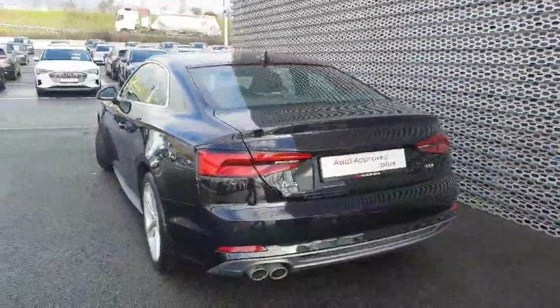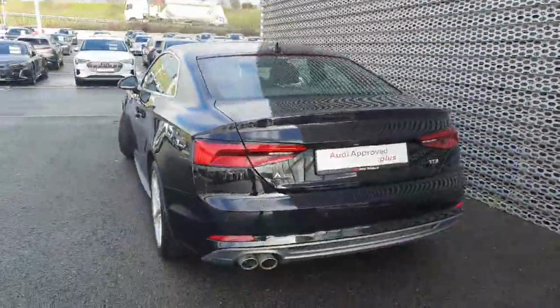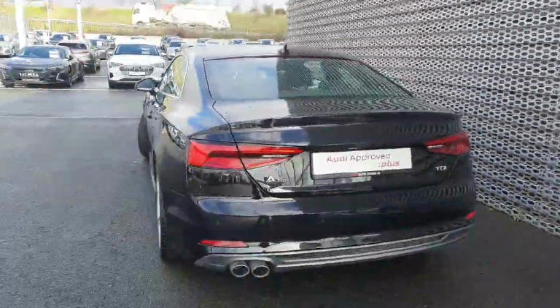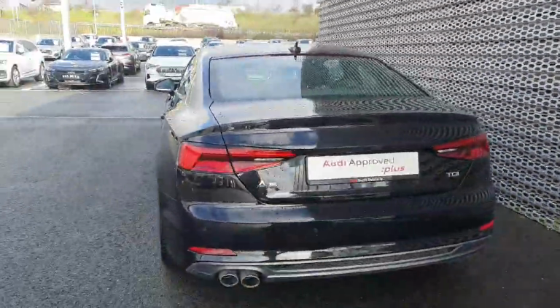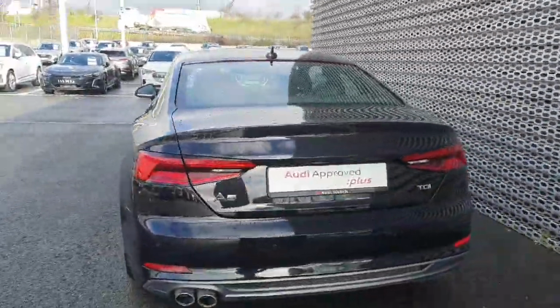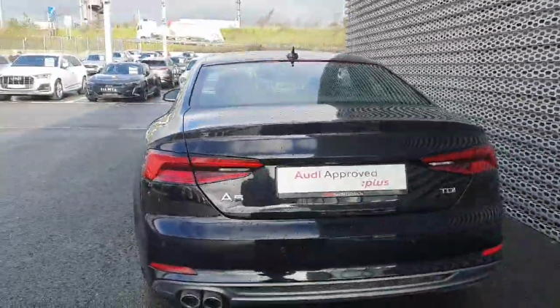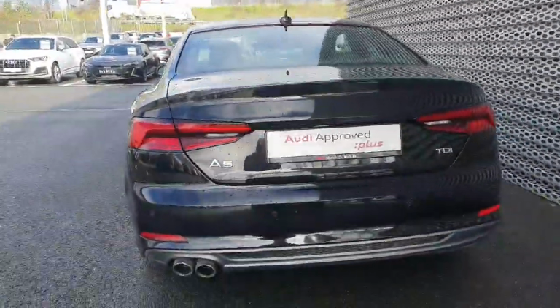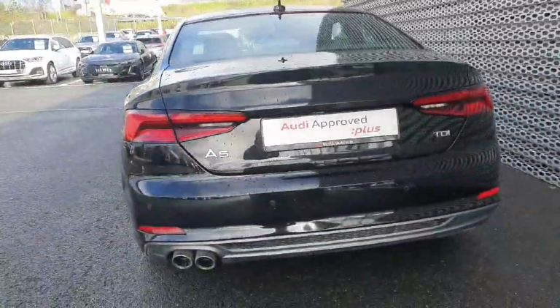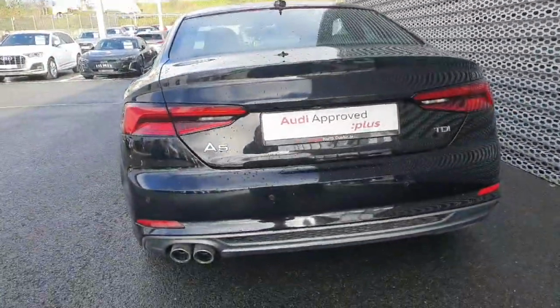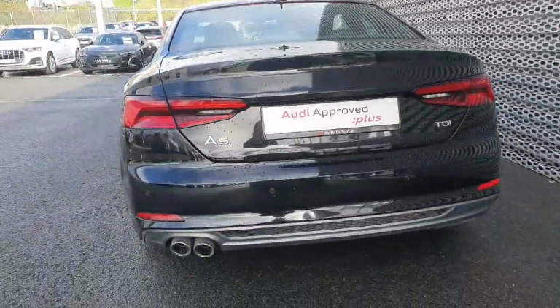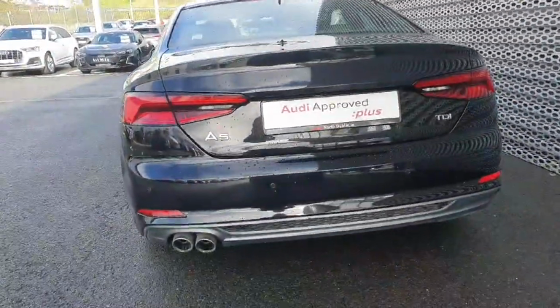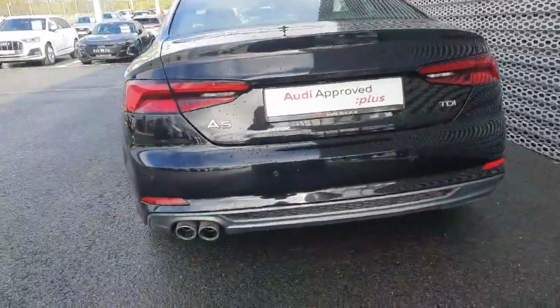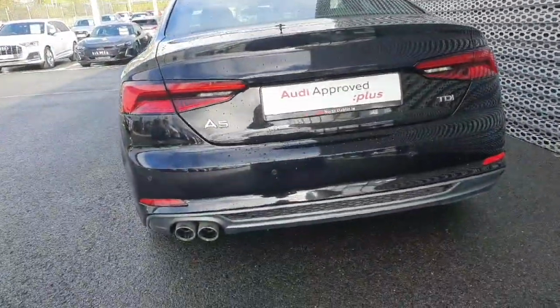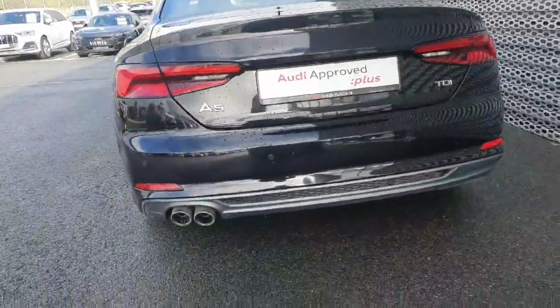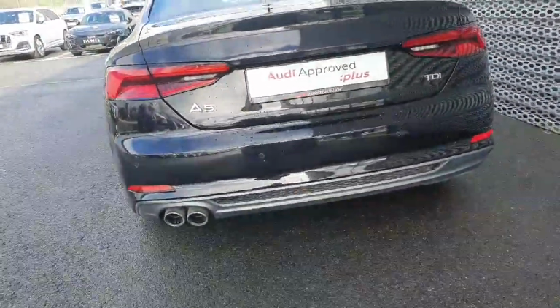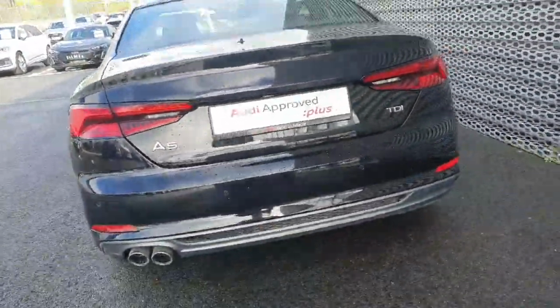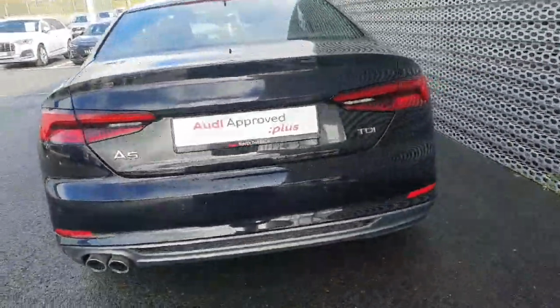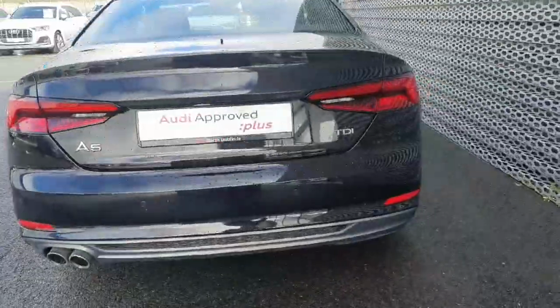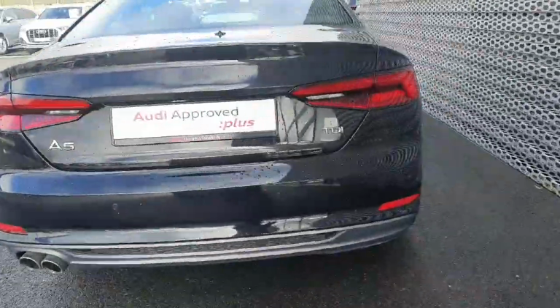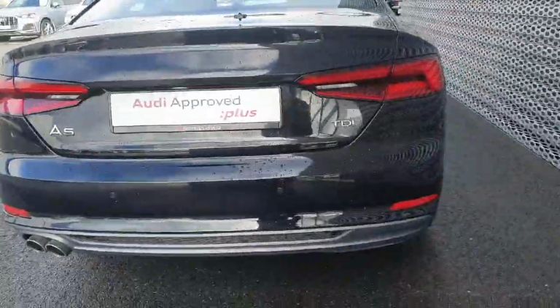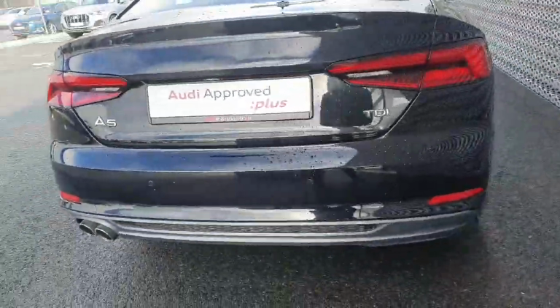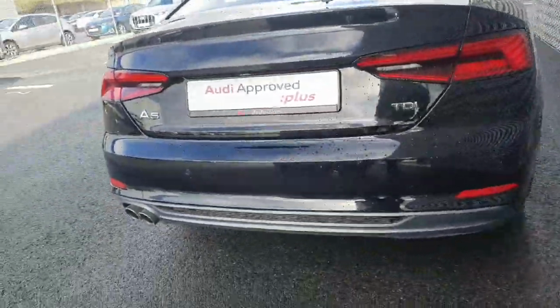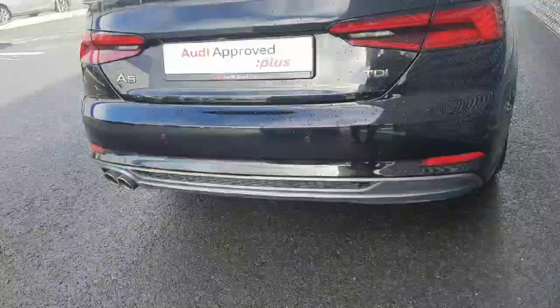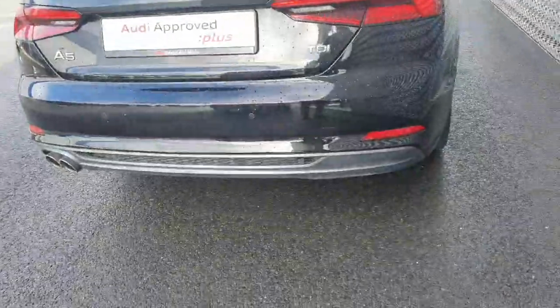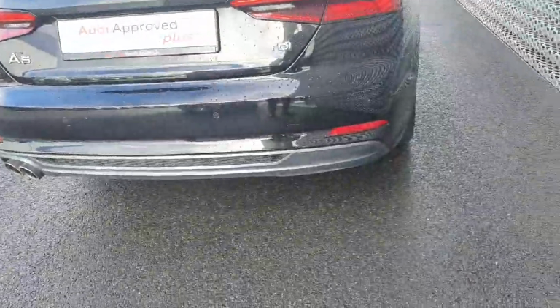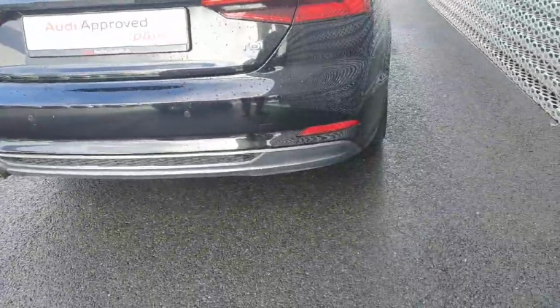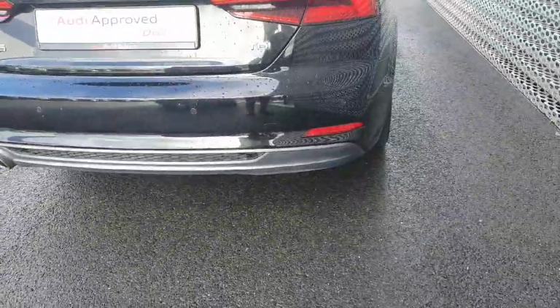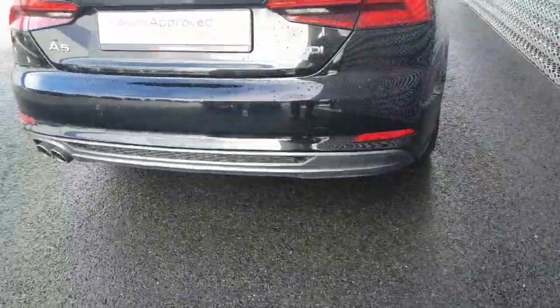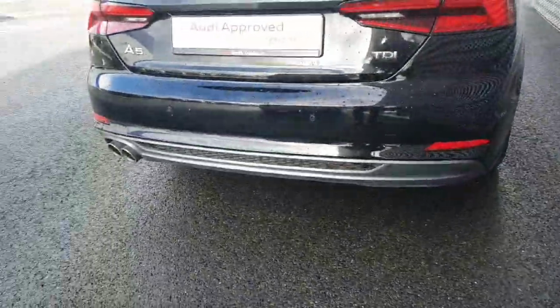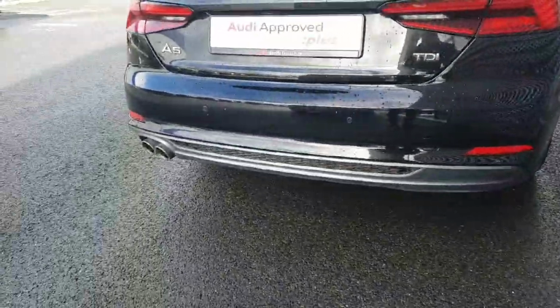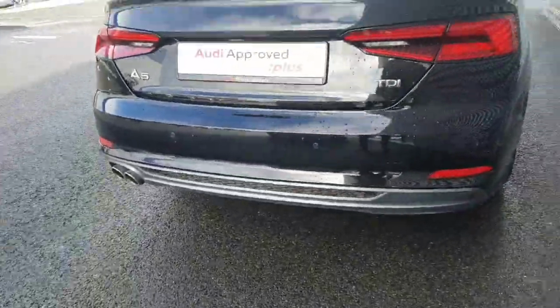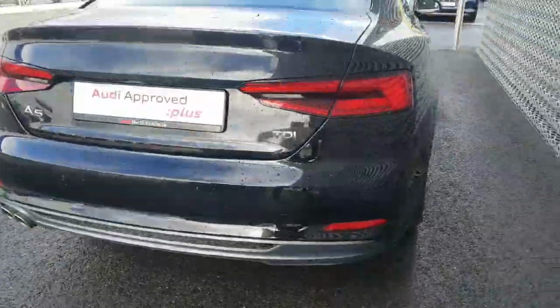It also has LED taillights, rear parking sensors, and that chrome finish along the diffuser.